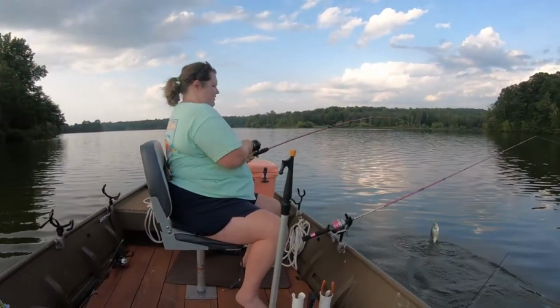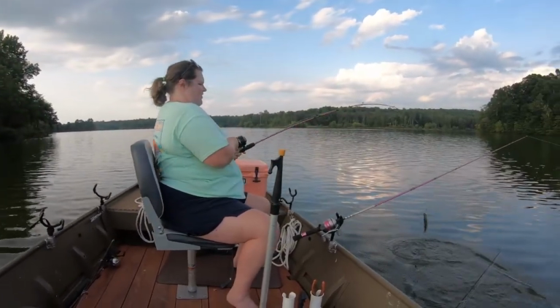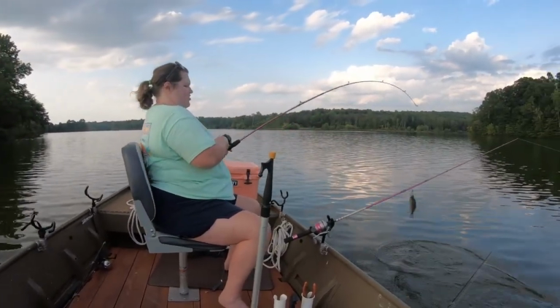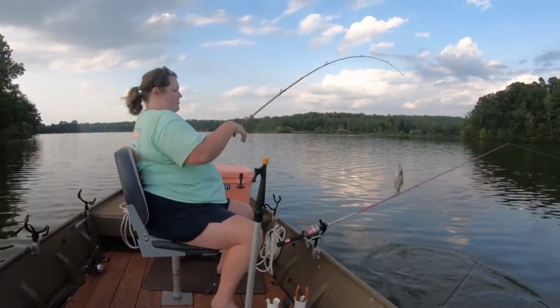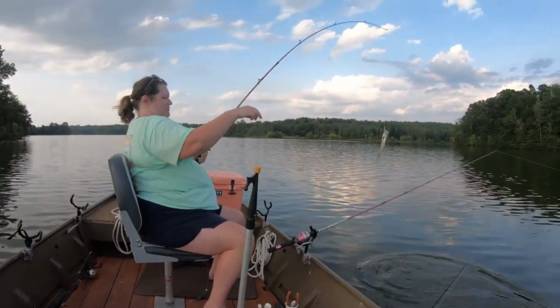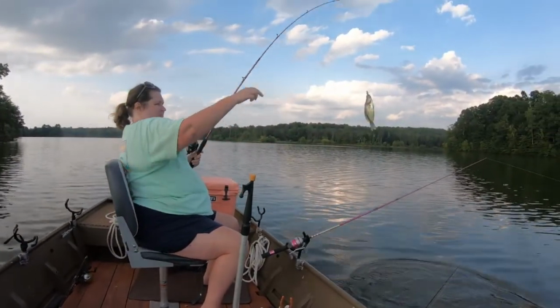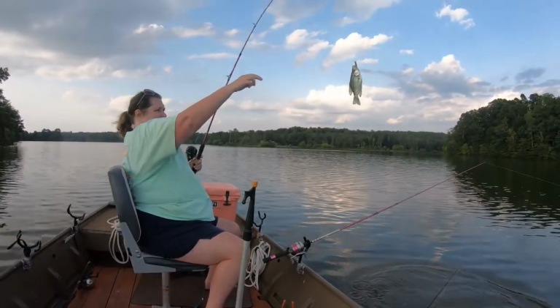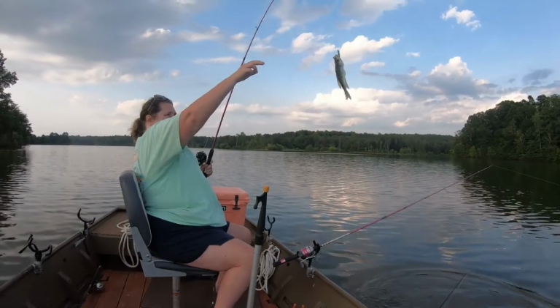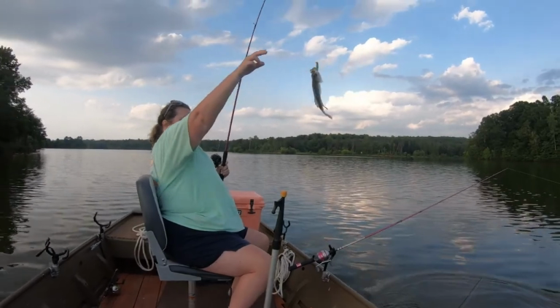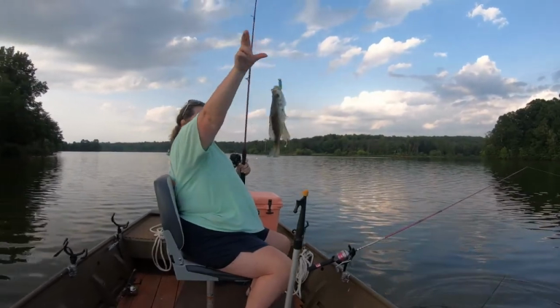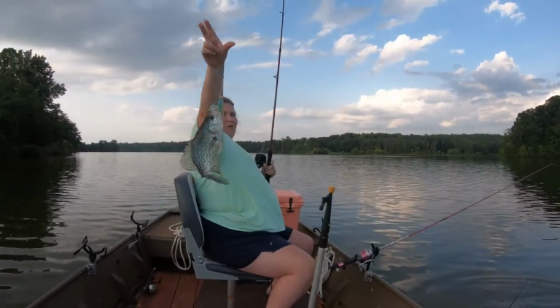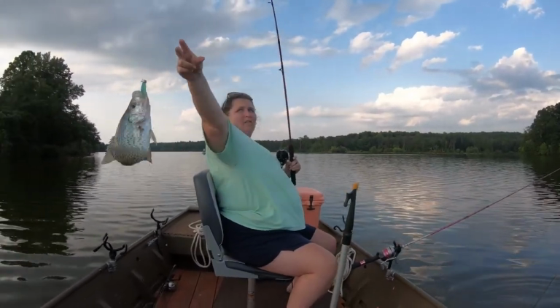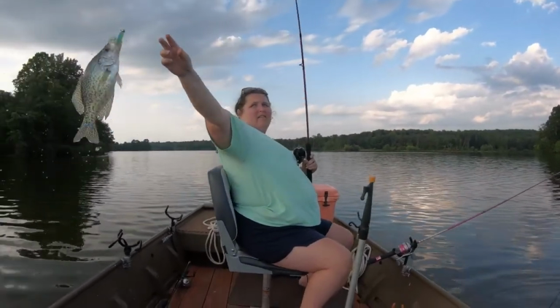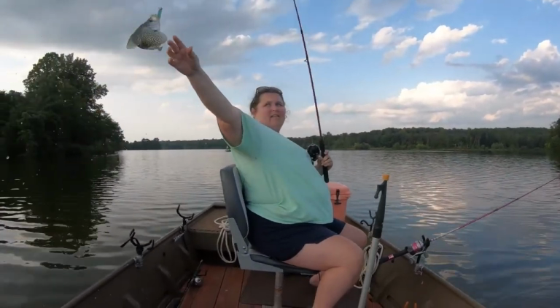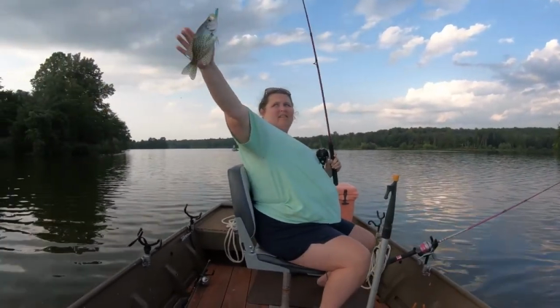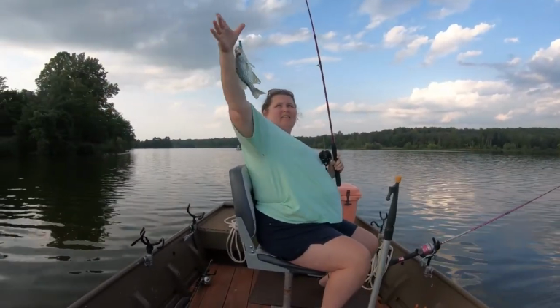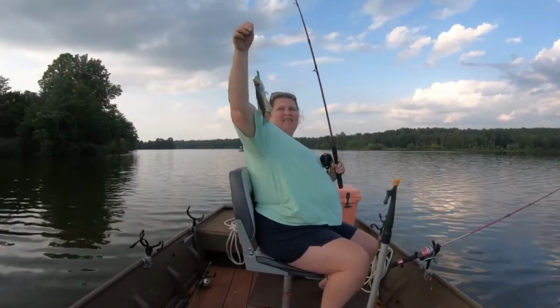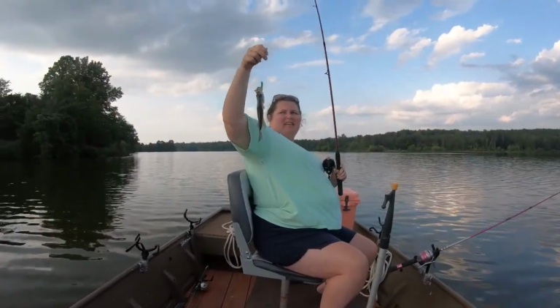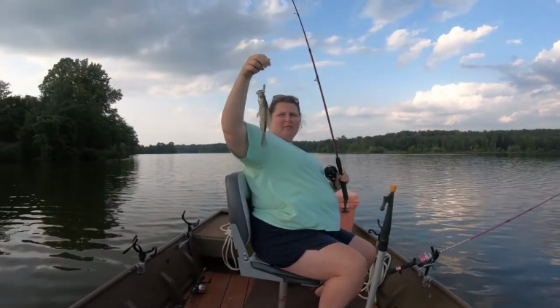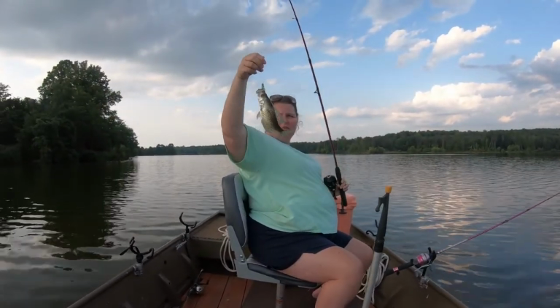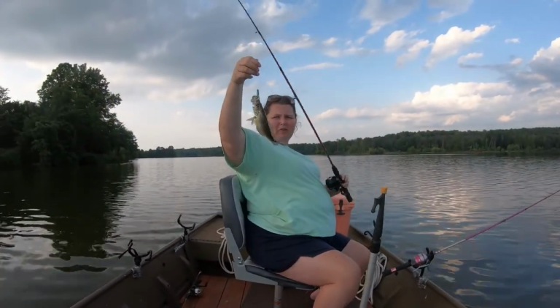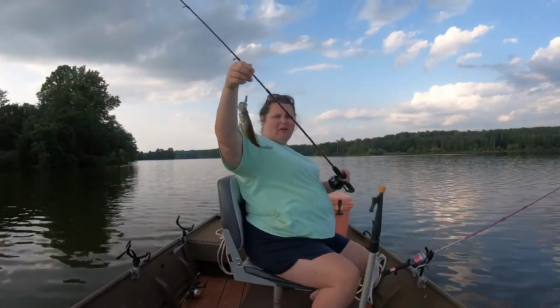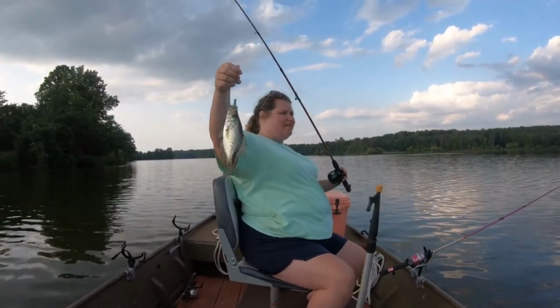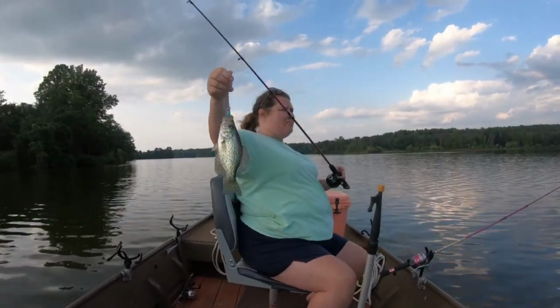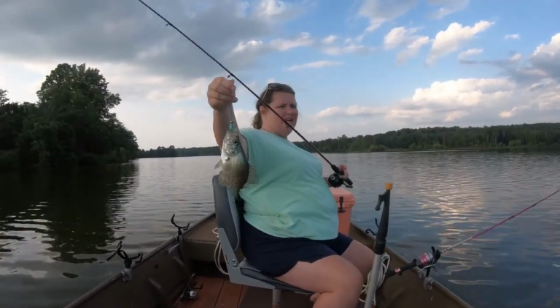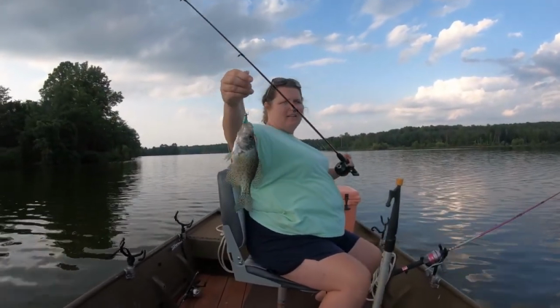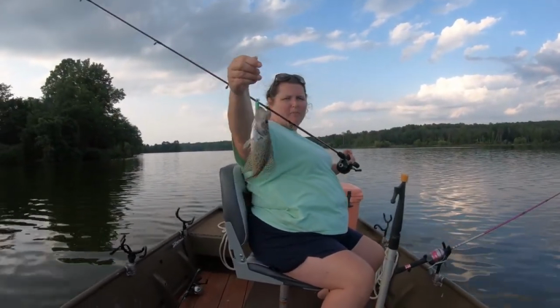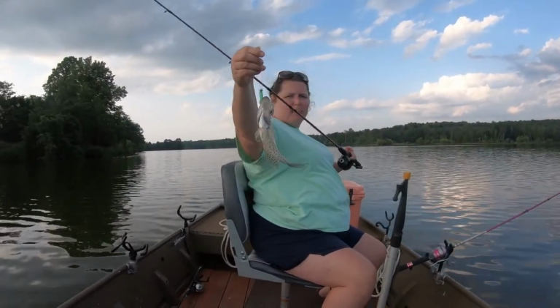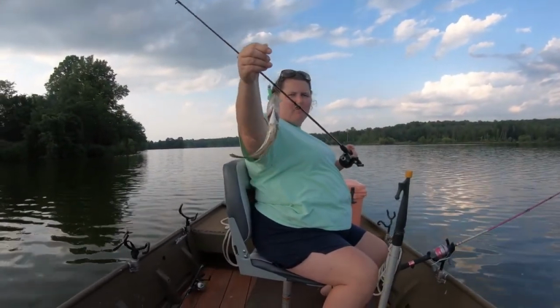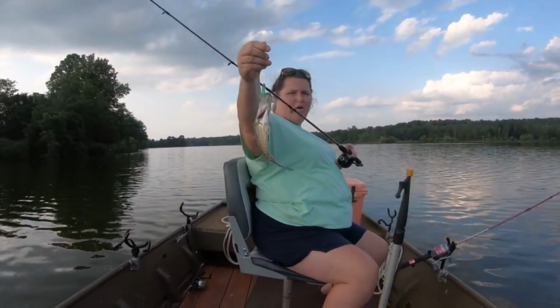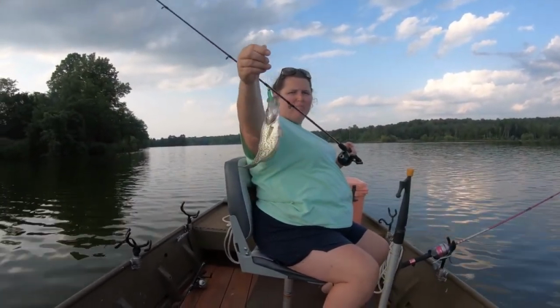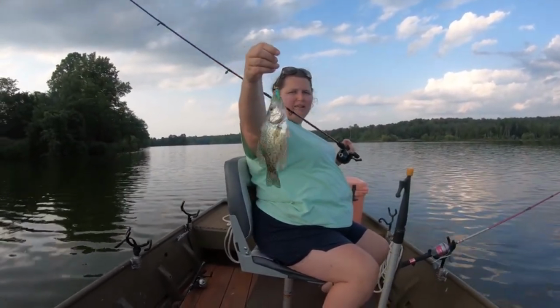Got another one on the bluegrass — caught that on the bluegrass. Another one on the bluegrass too!